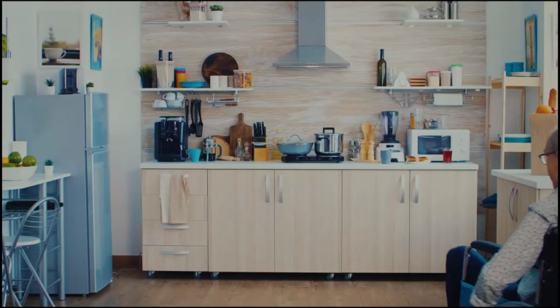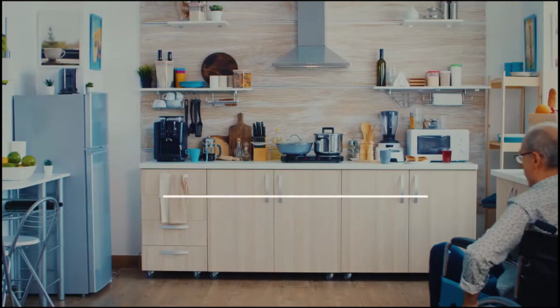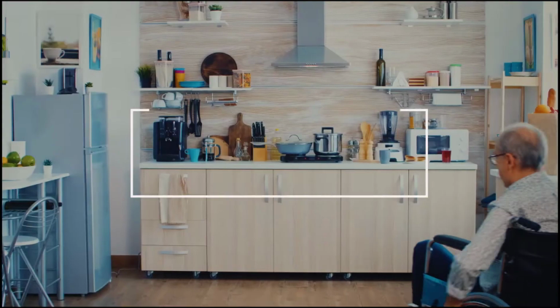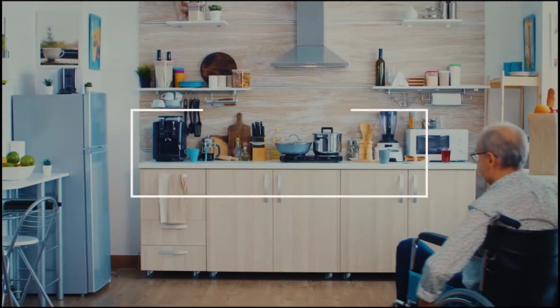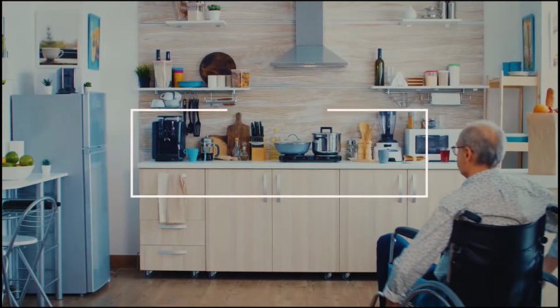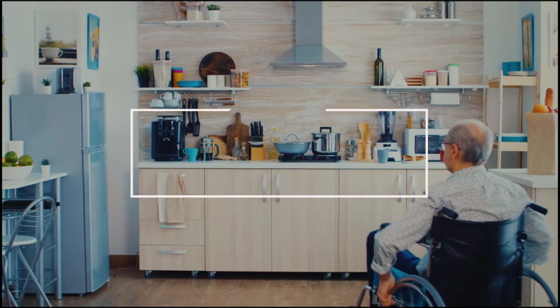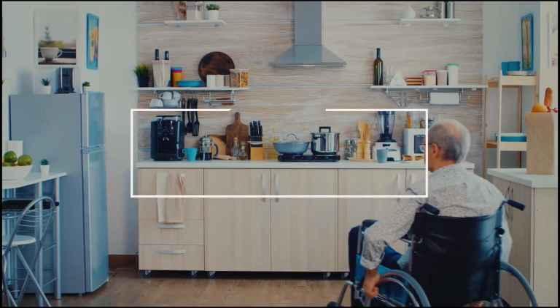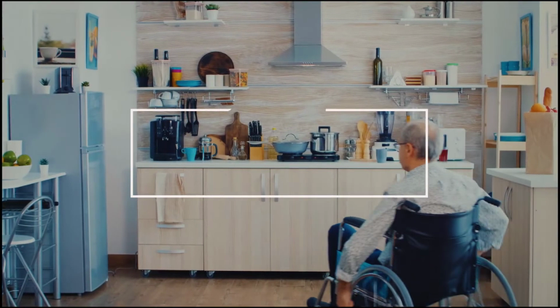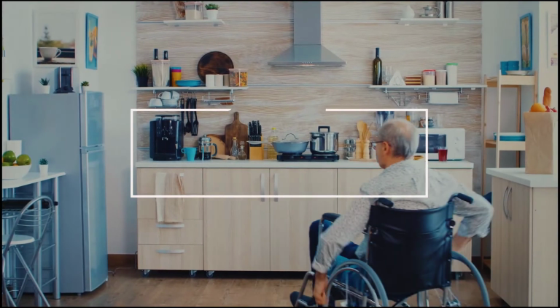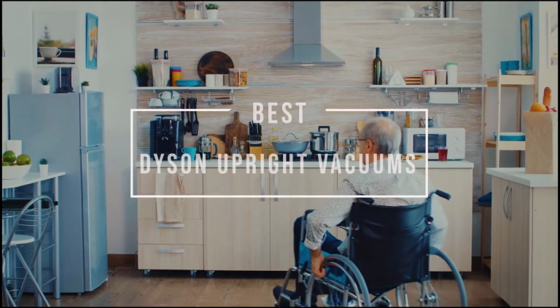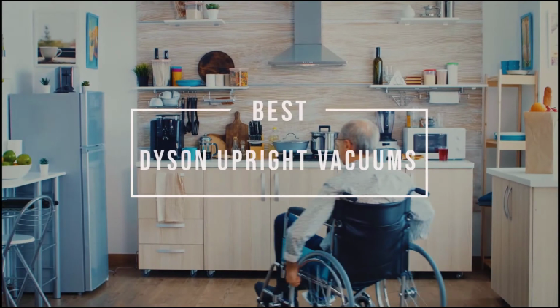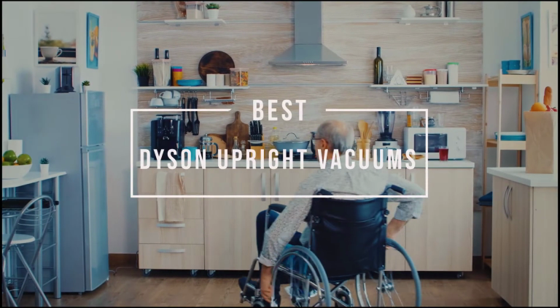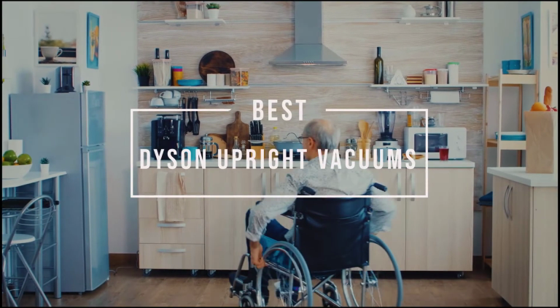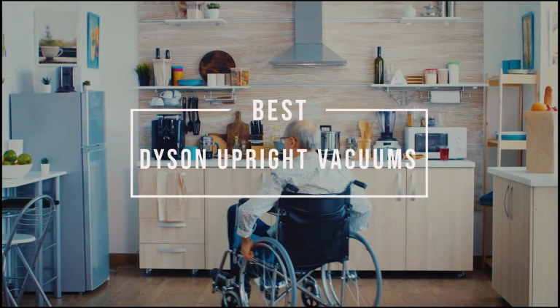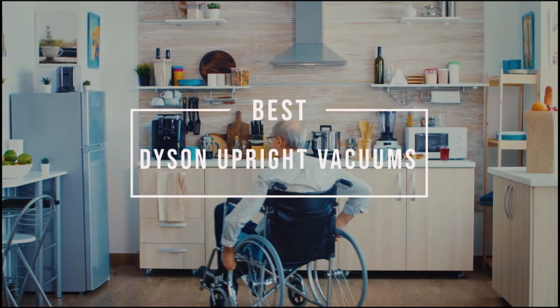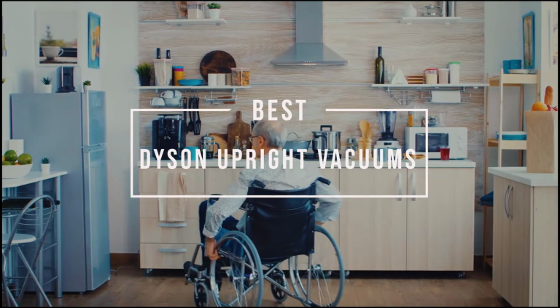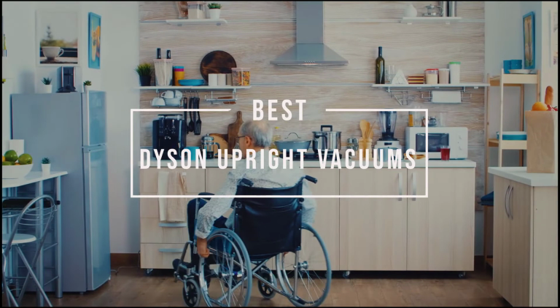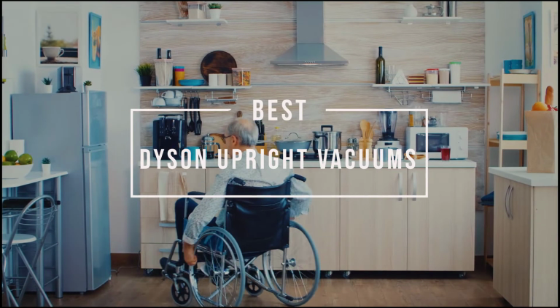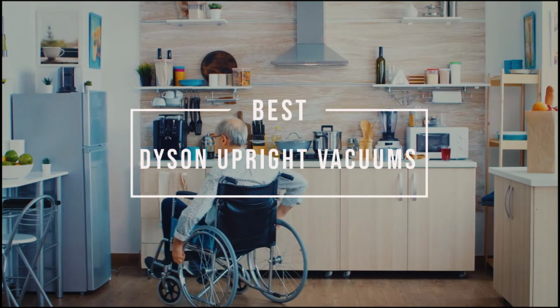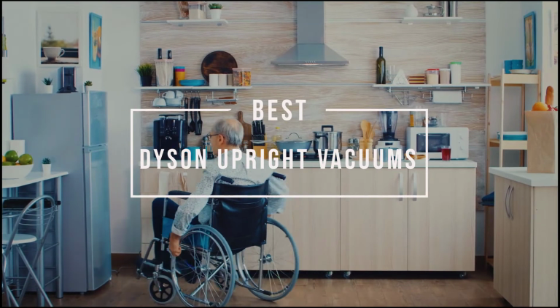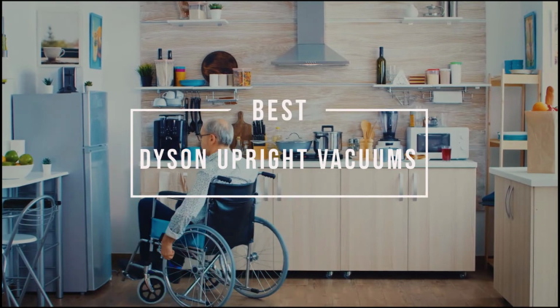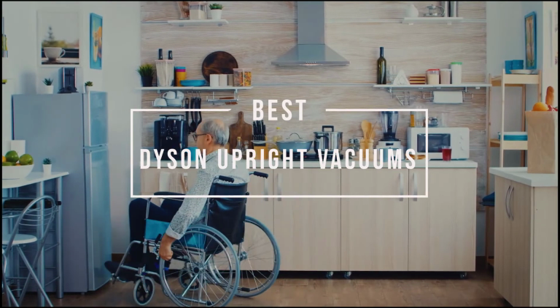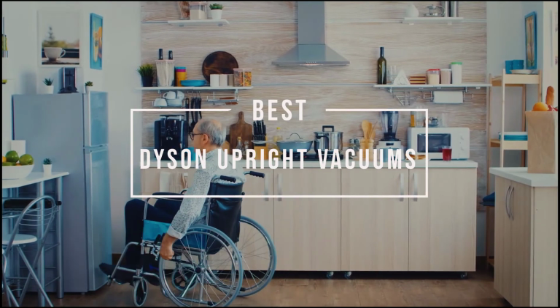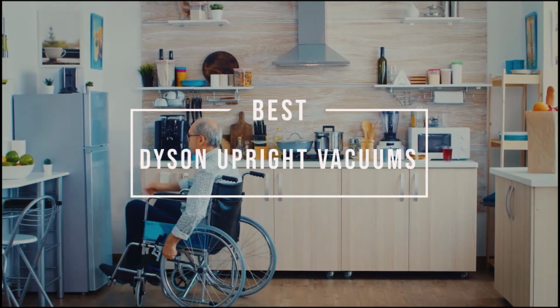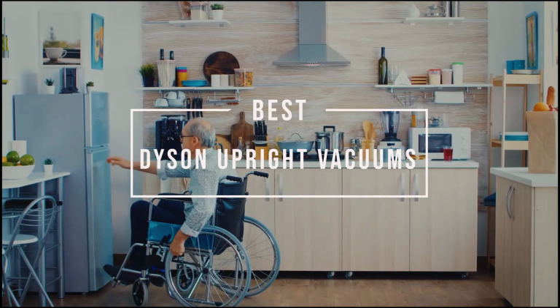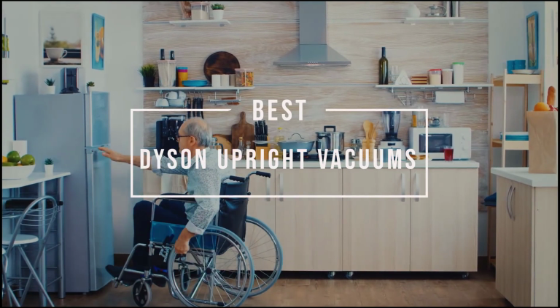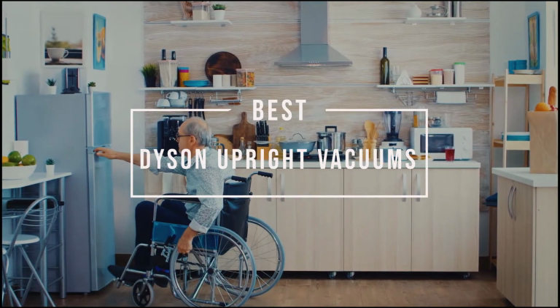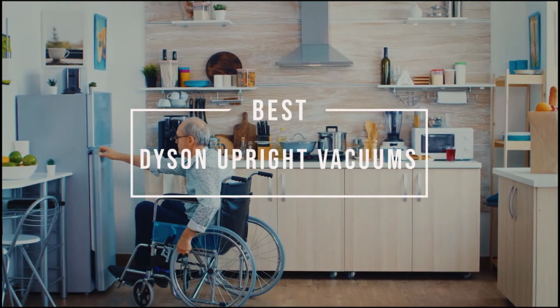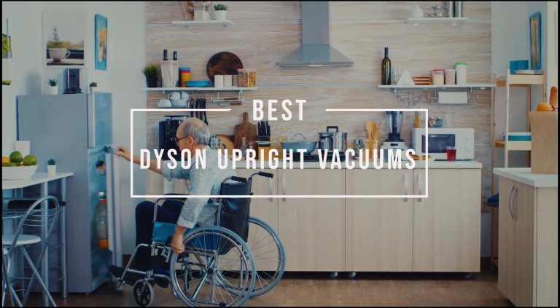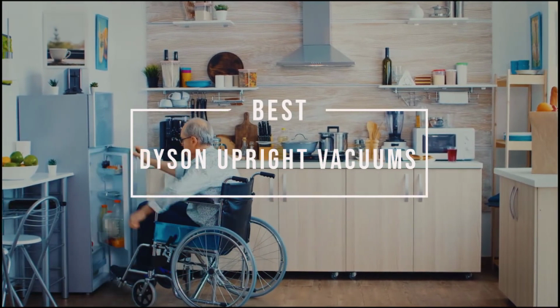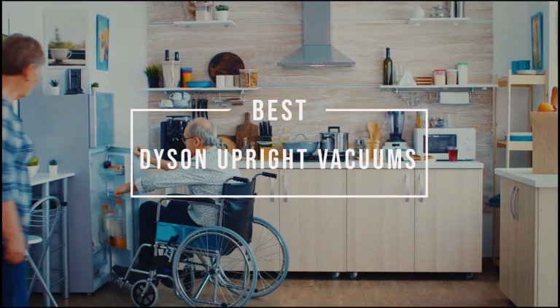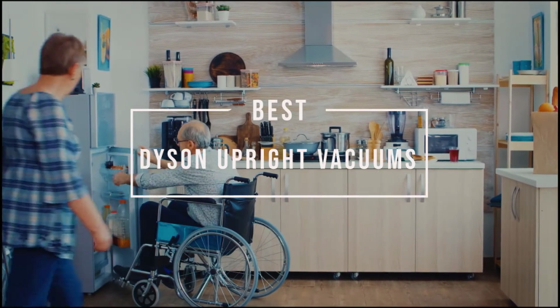Dyson vacuums have become synonymous with home cleaning since they first entered the market in 1993. Let's have a look at some of the best Dyson upright vacuums.